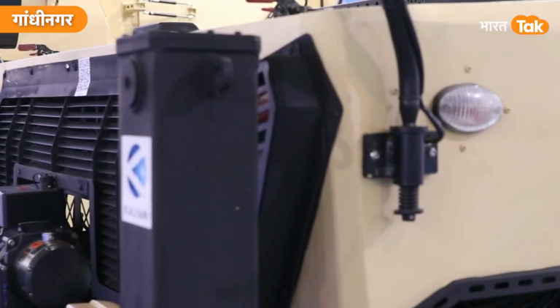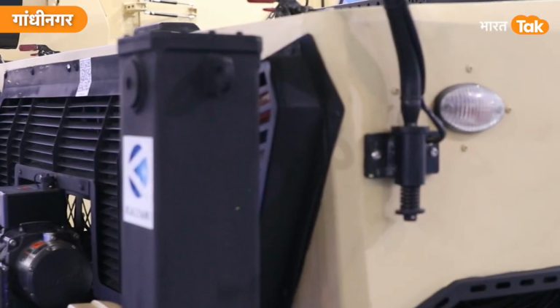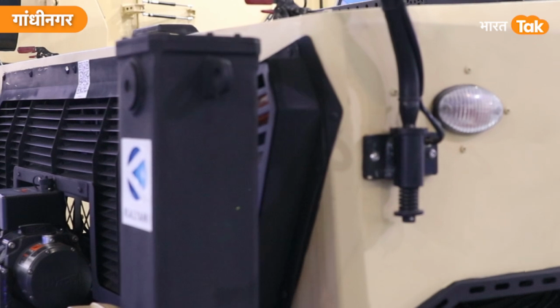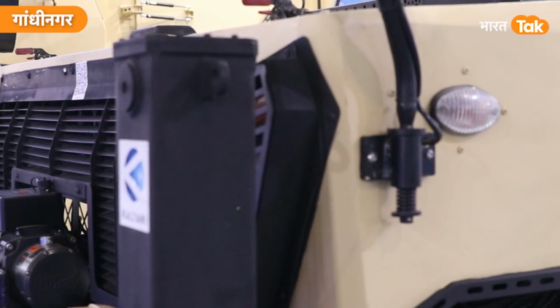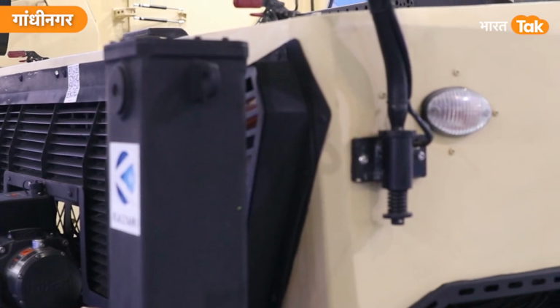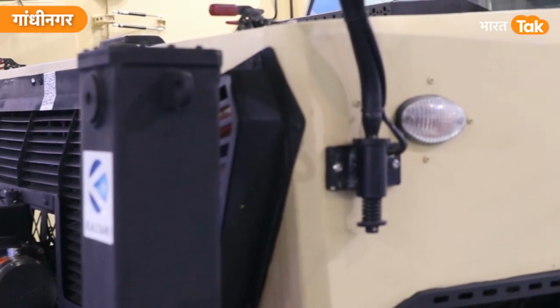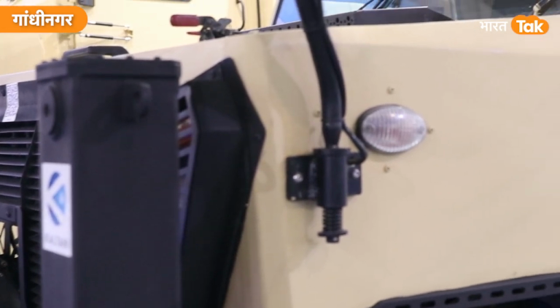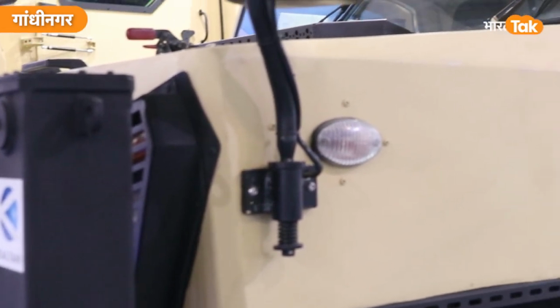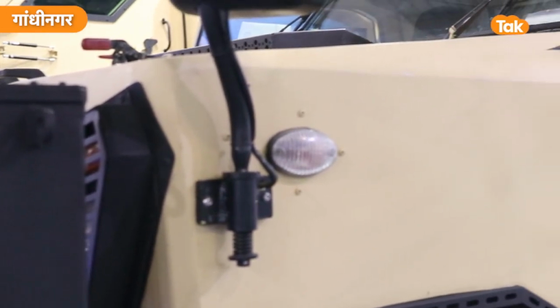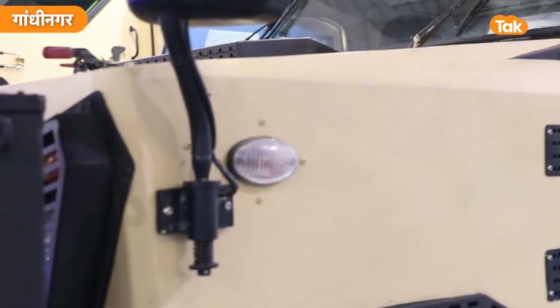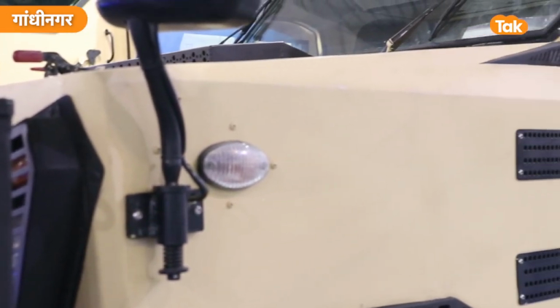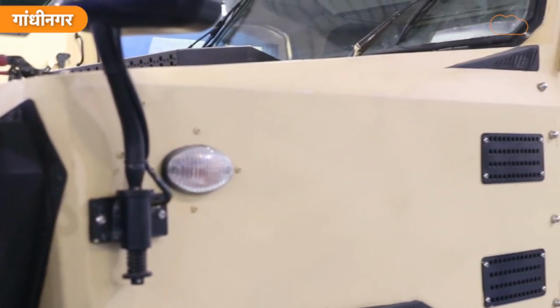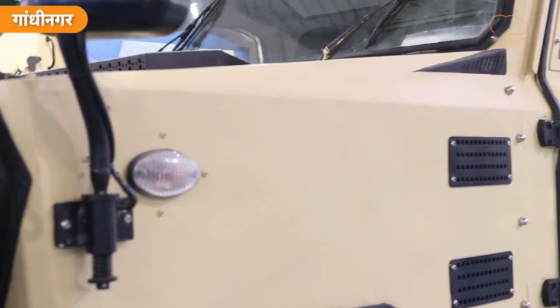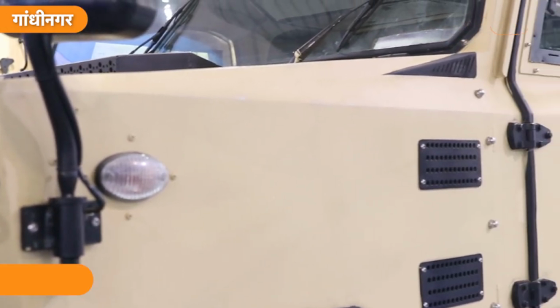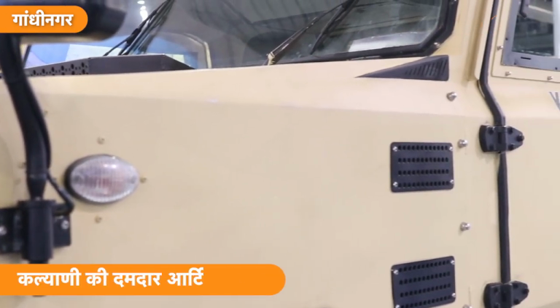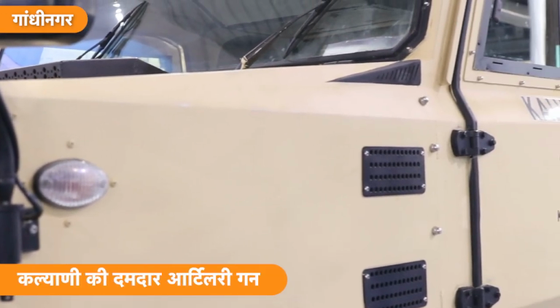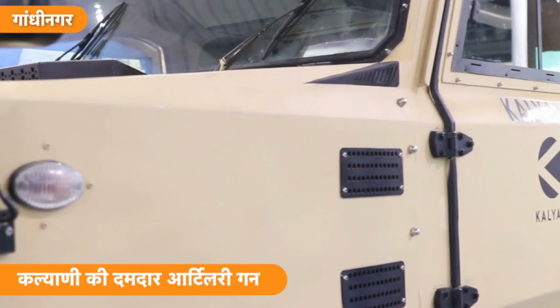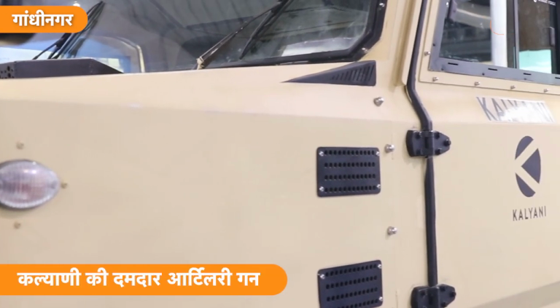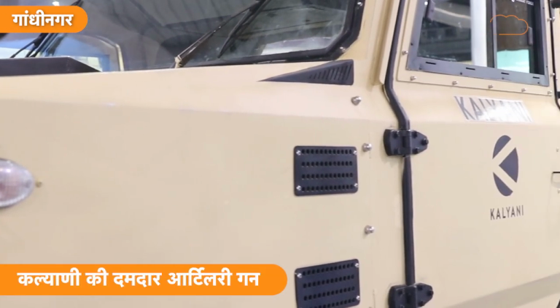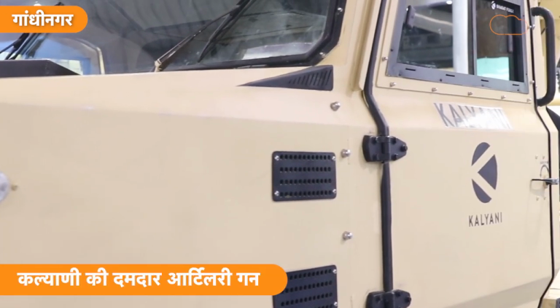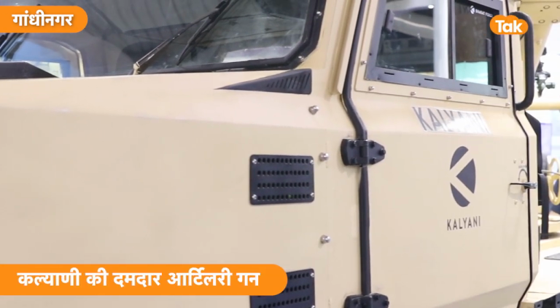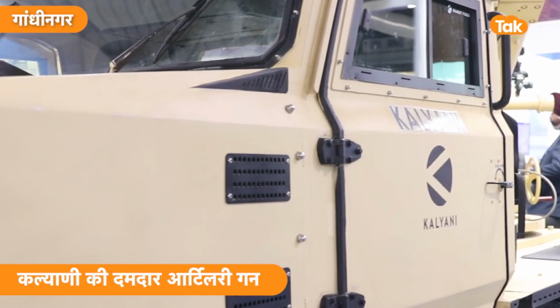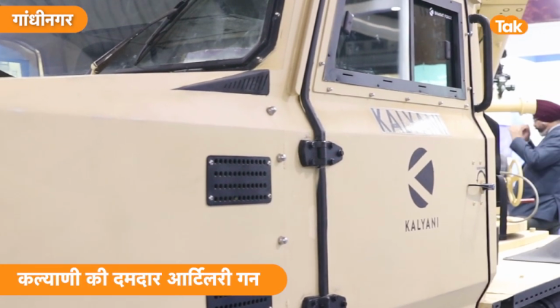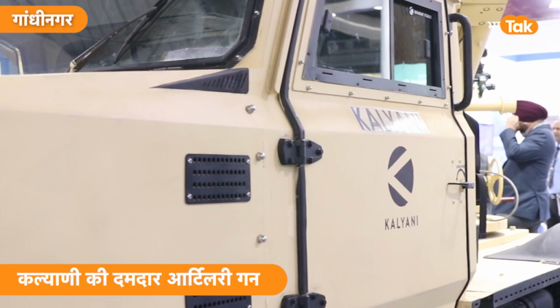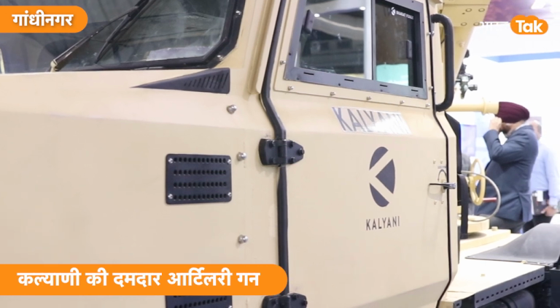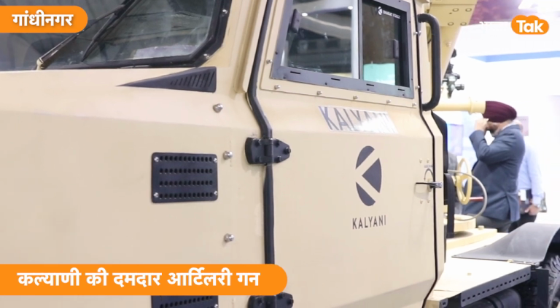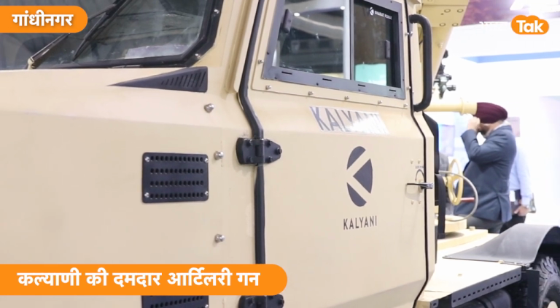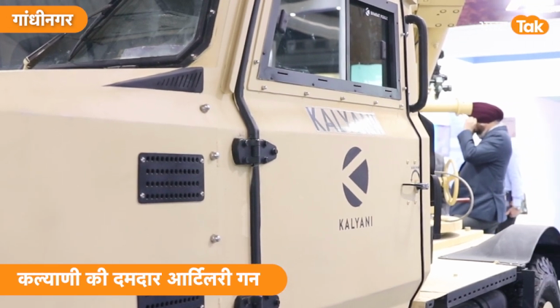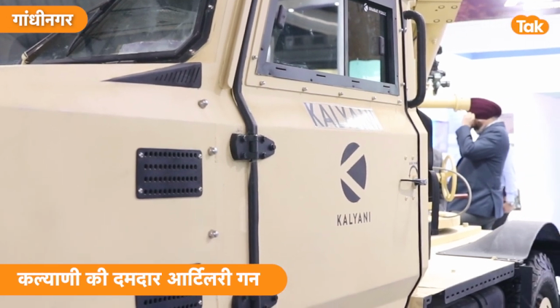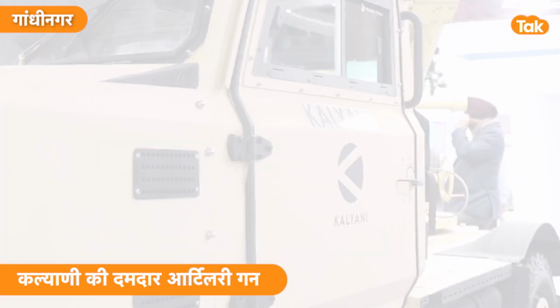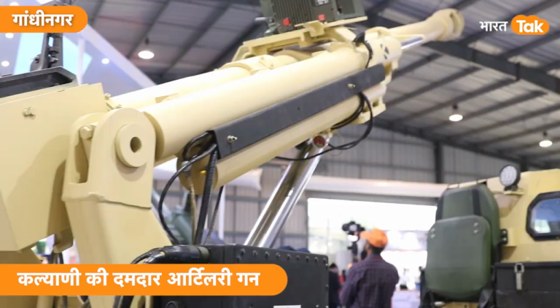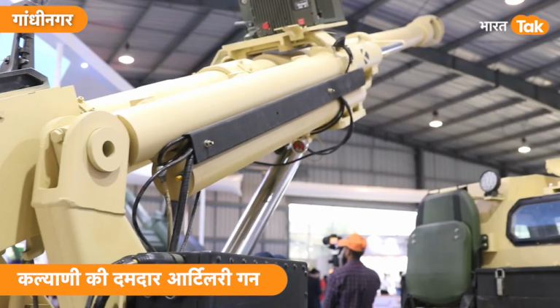All over the world, artillery guns — first of all, artillery guns were destroyed. Artillery guns are widely used.